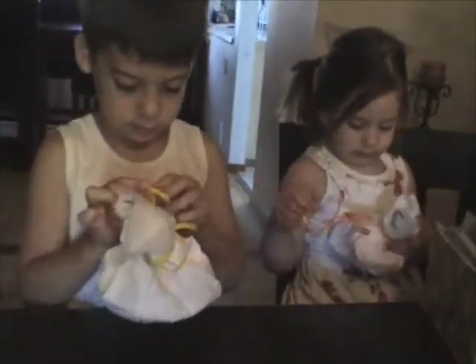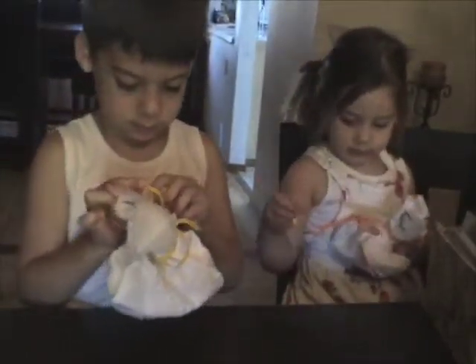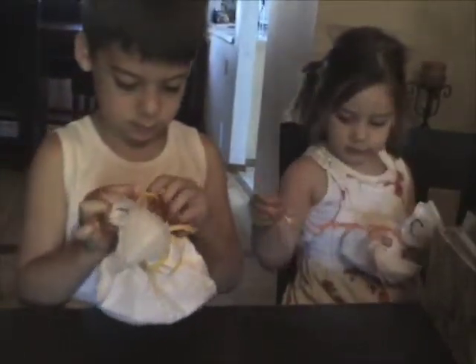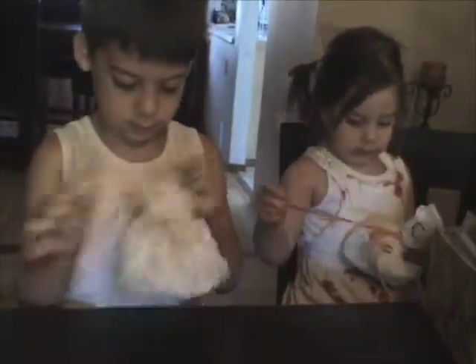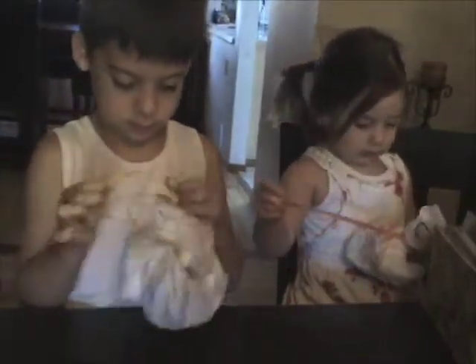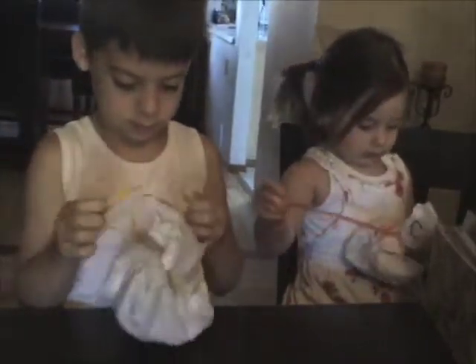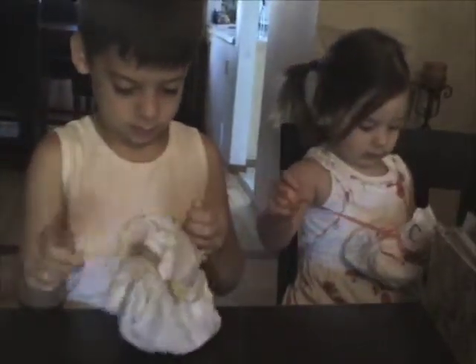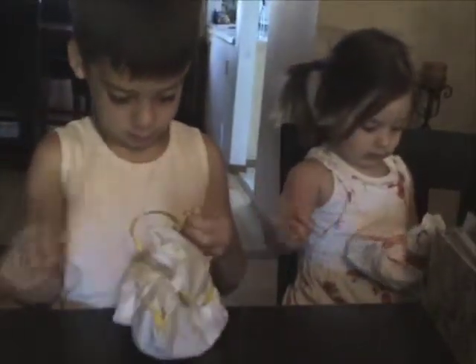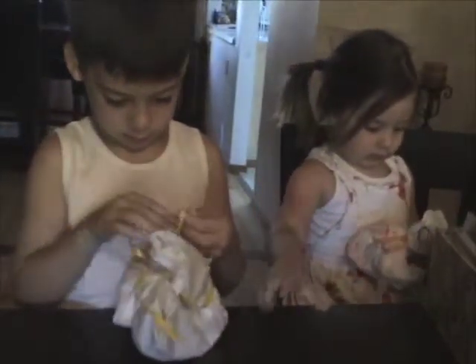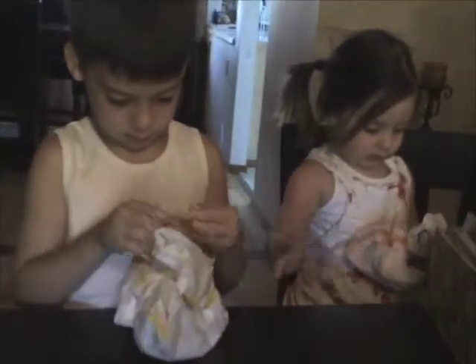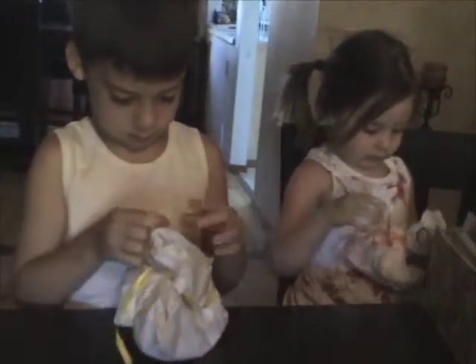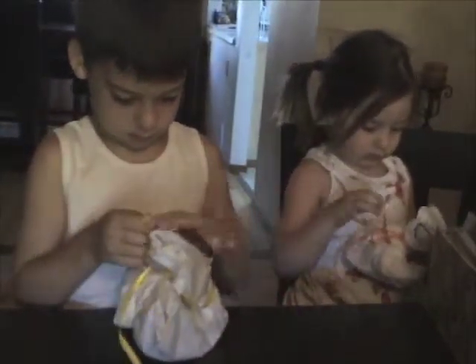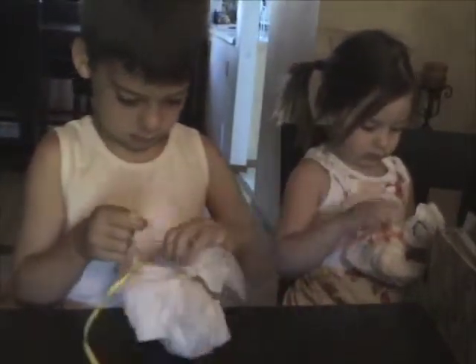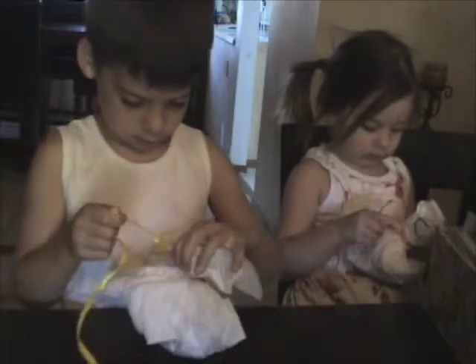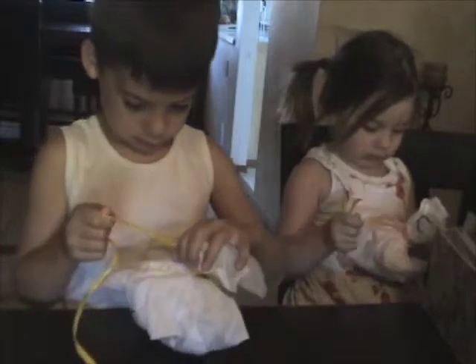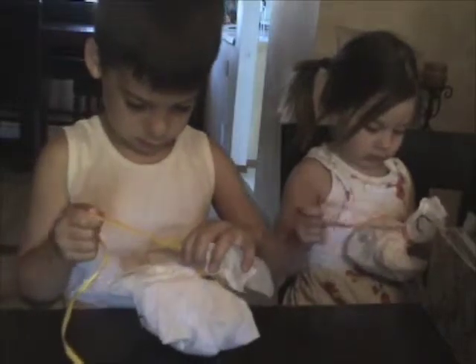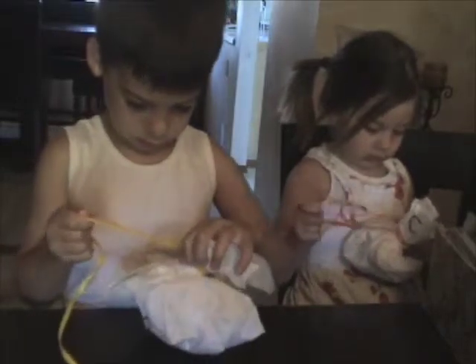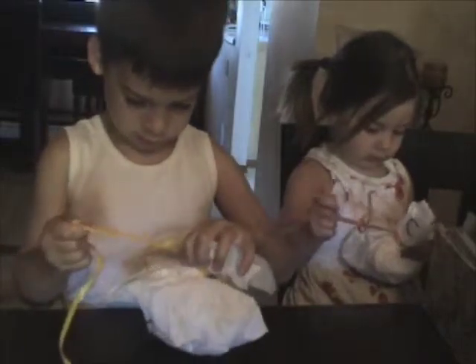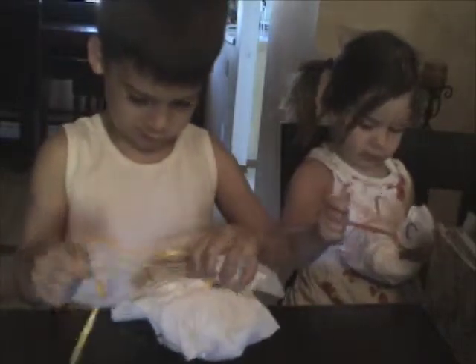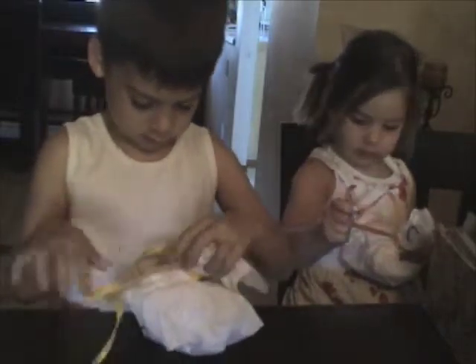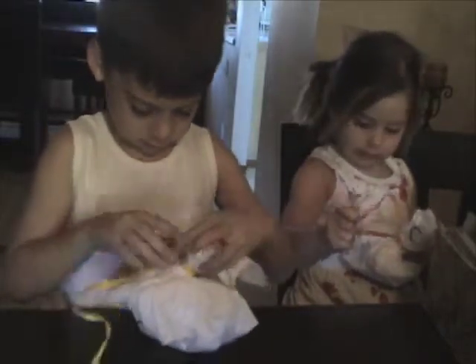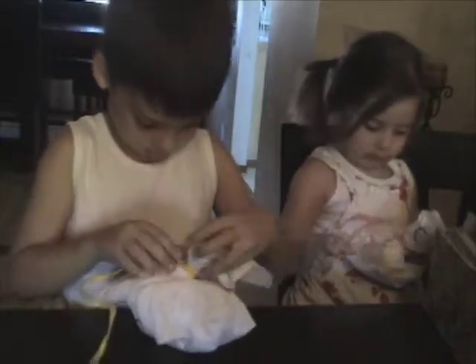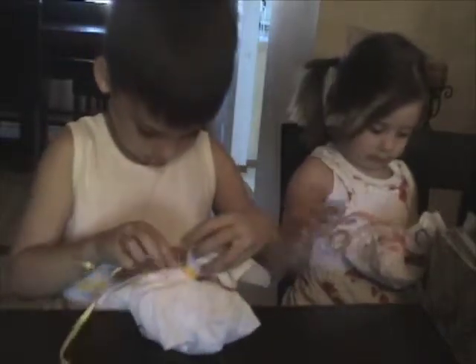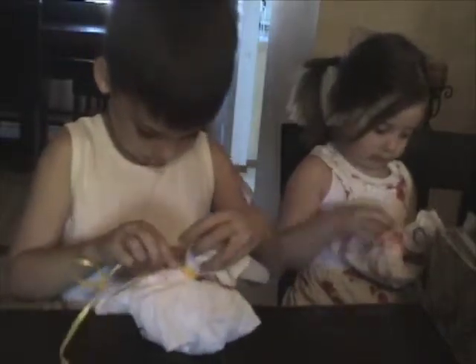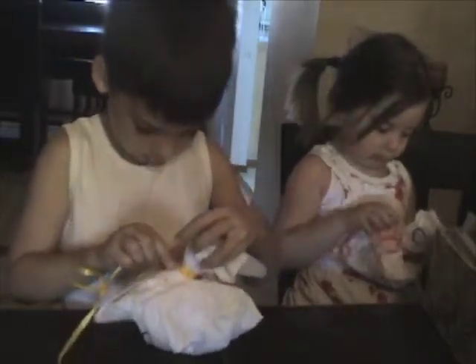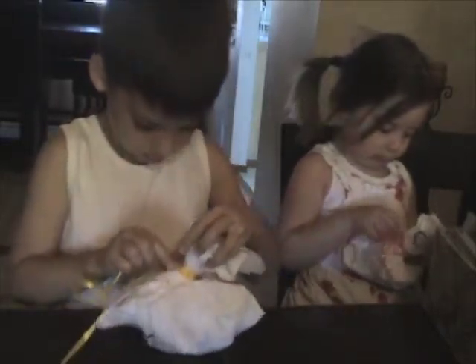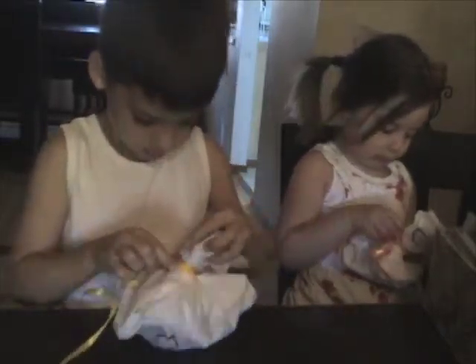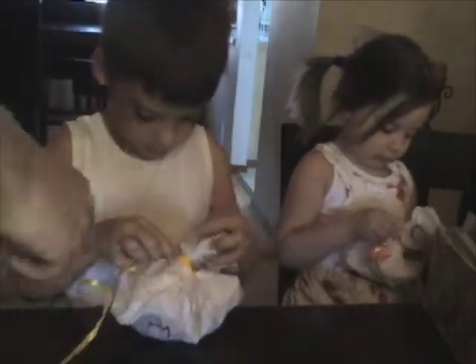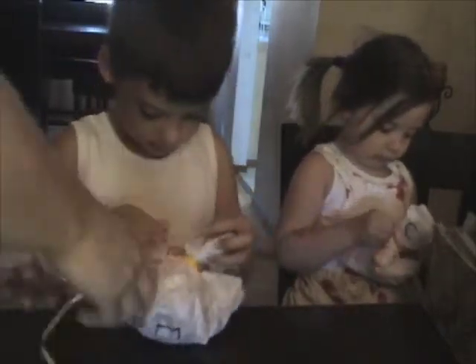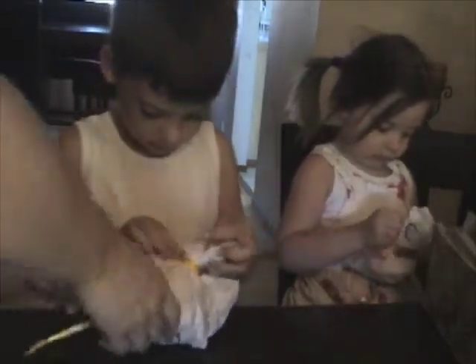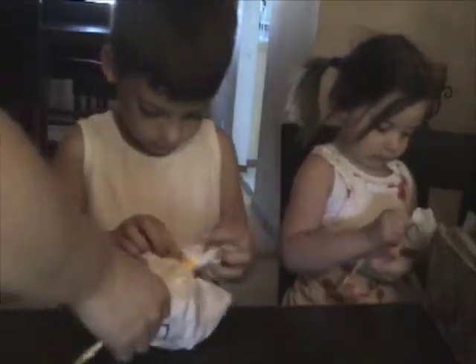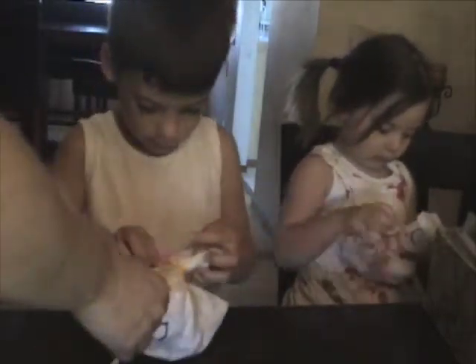You could just tear the paper. Okay, well, you could do it that way too. Hey, Angel. Here.